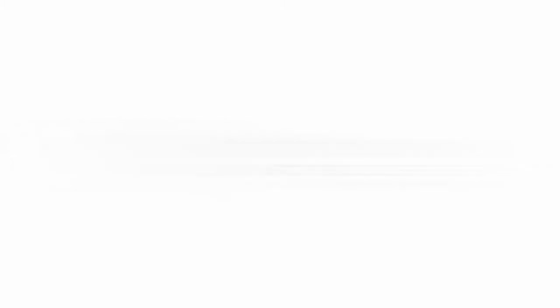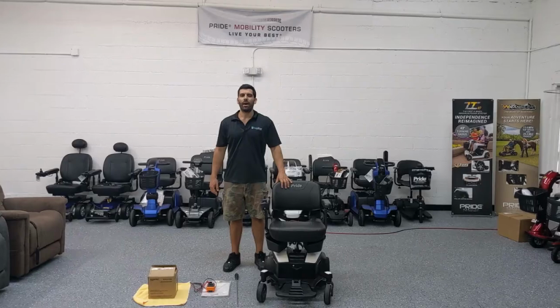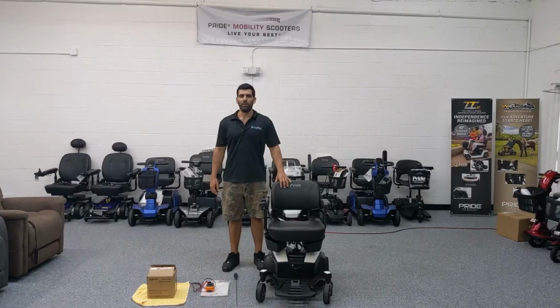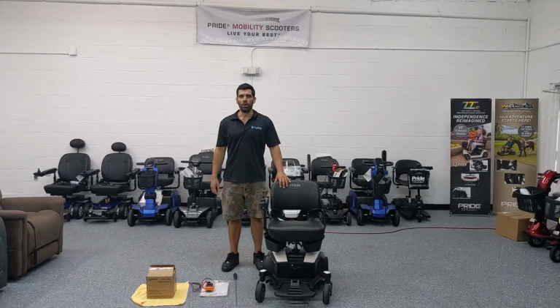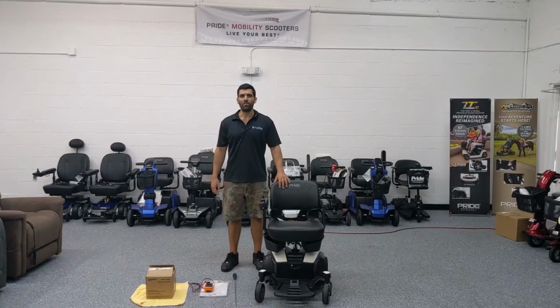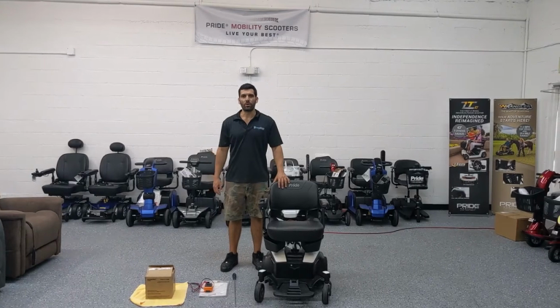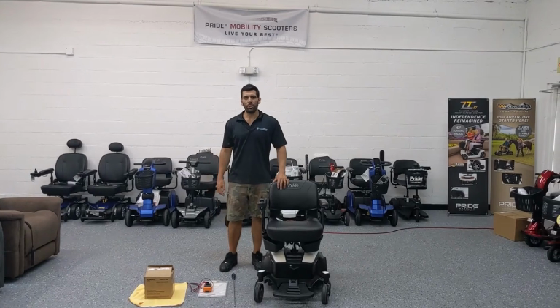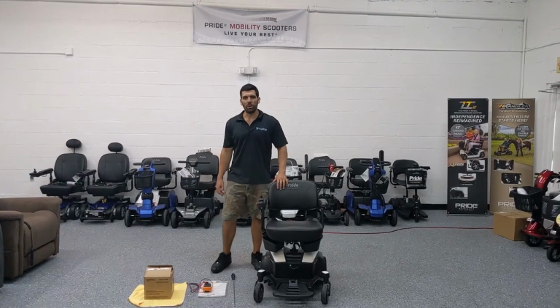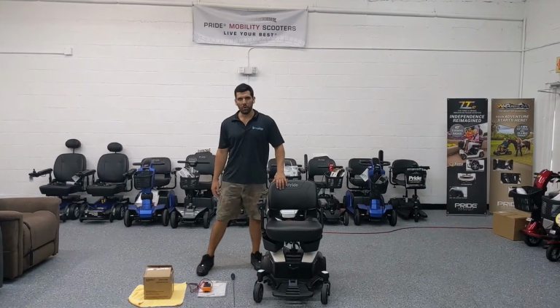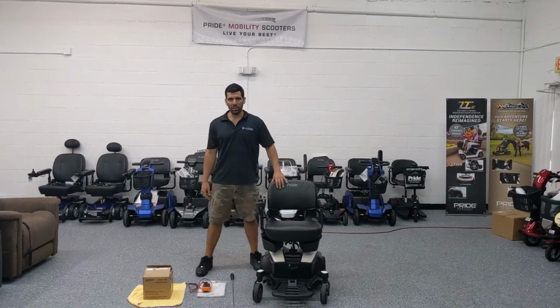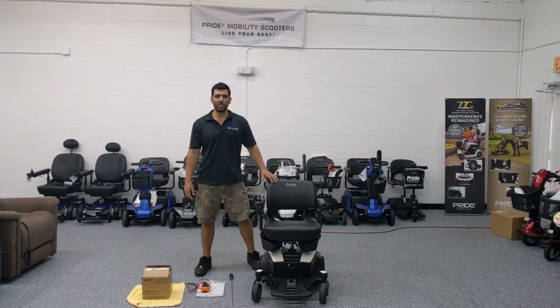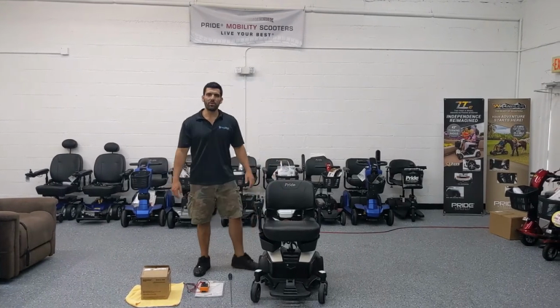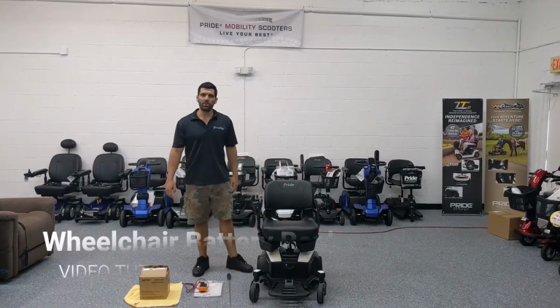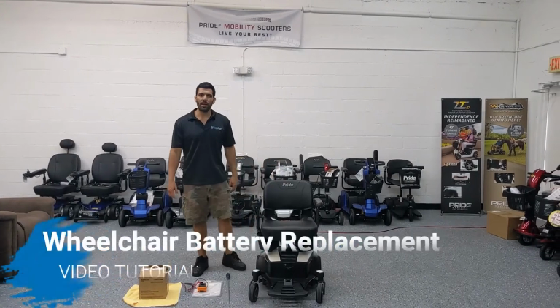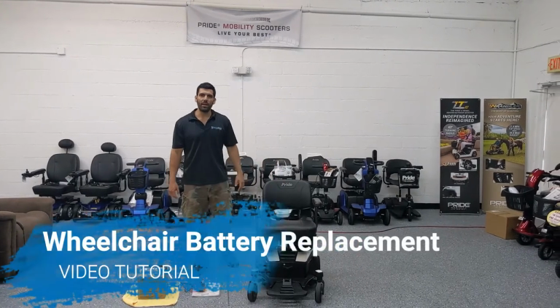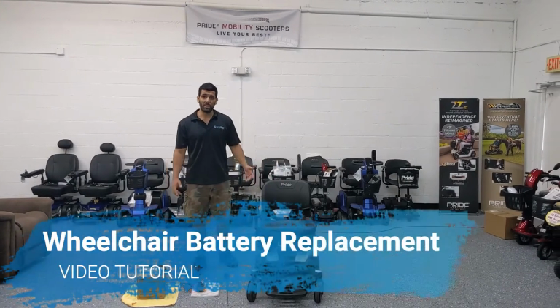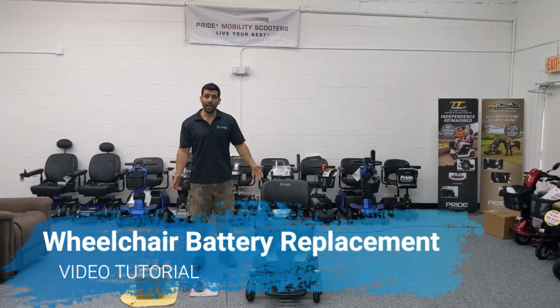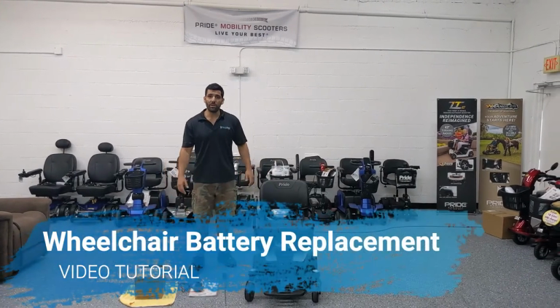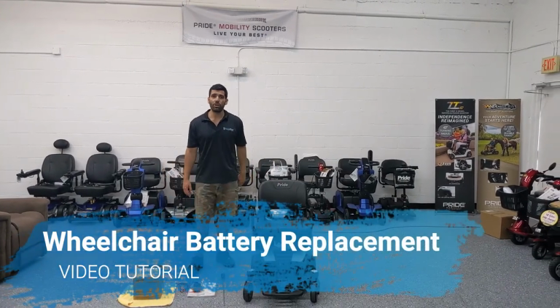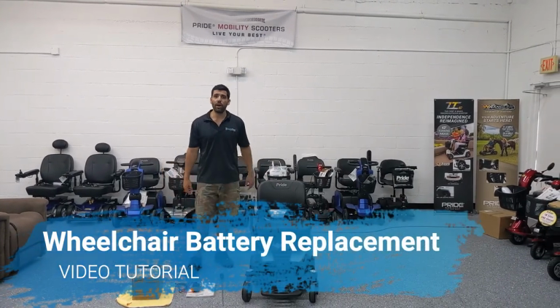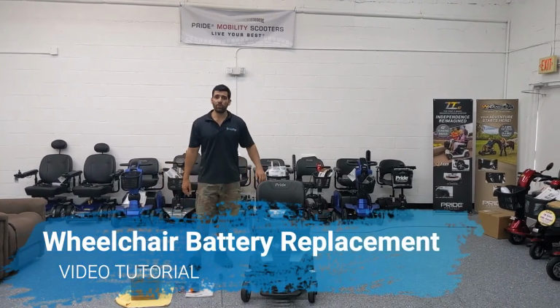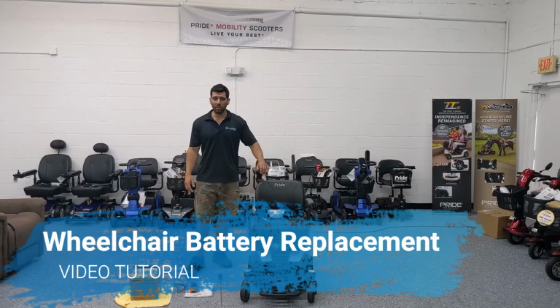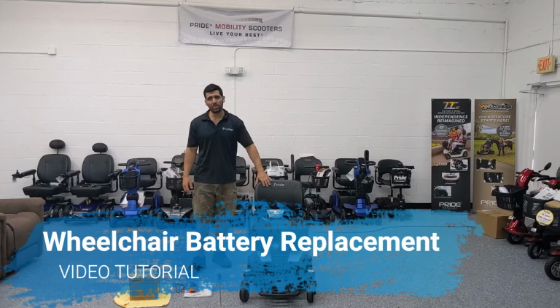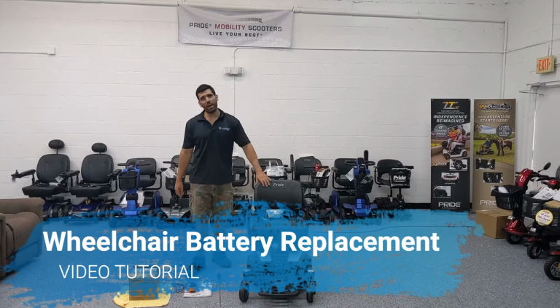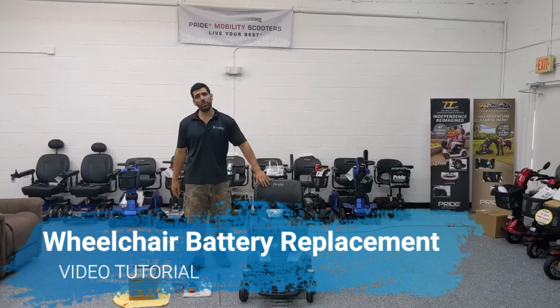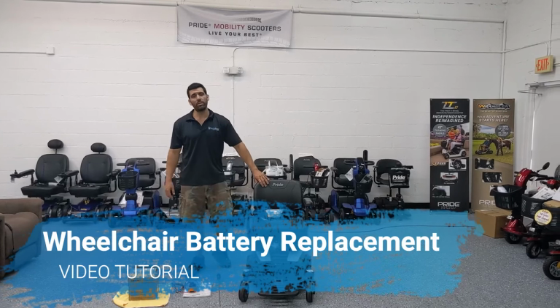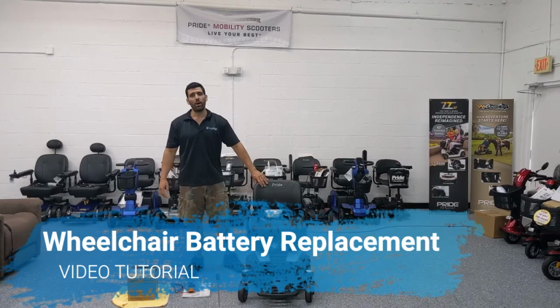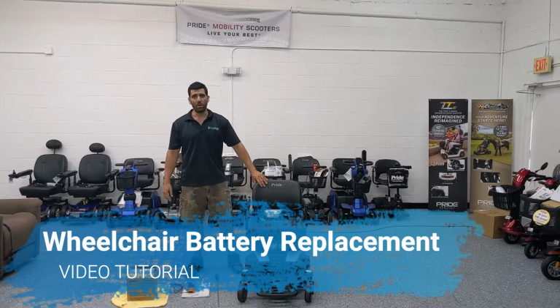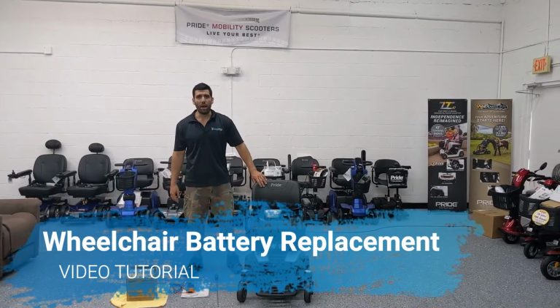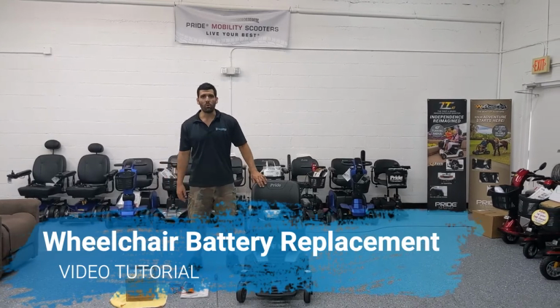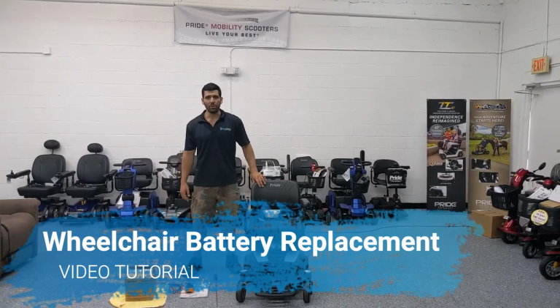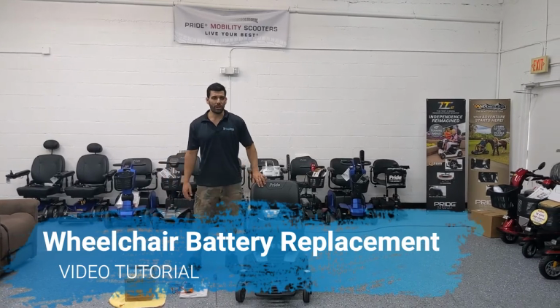Hi everyone, I'm Sergio with Mobility Scooters Direct, and today I'm going to show you how to replace batteries on a power wheelchair.